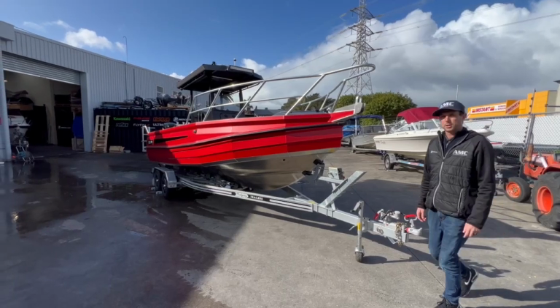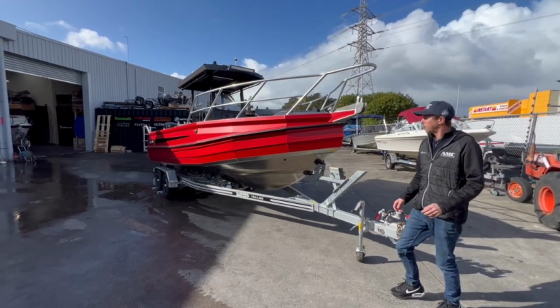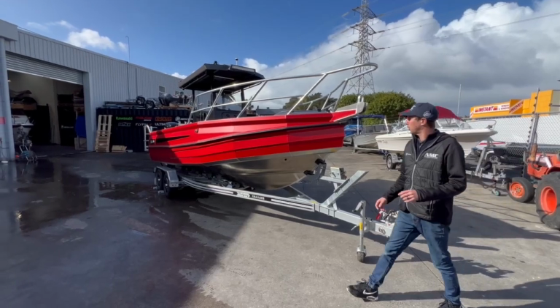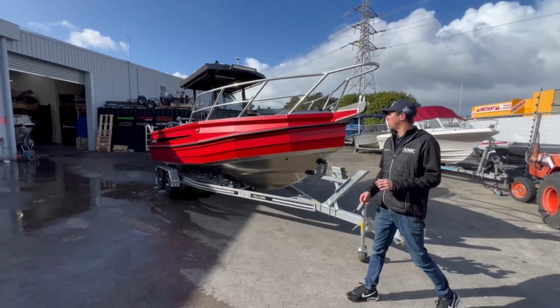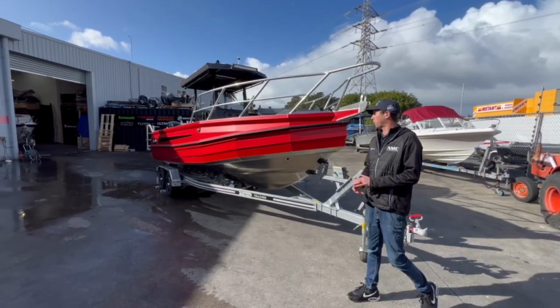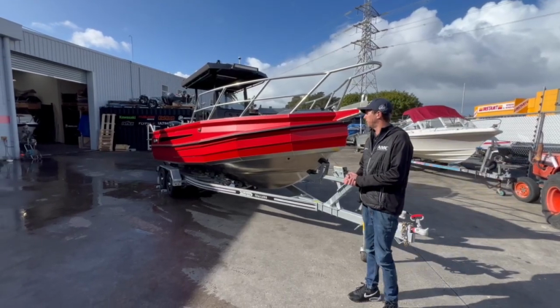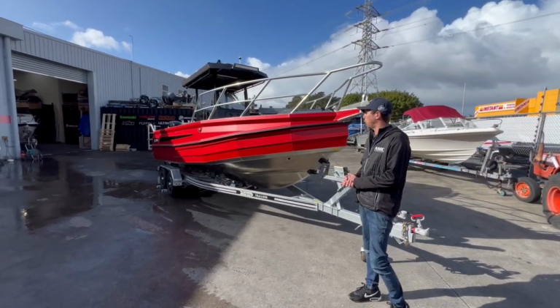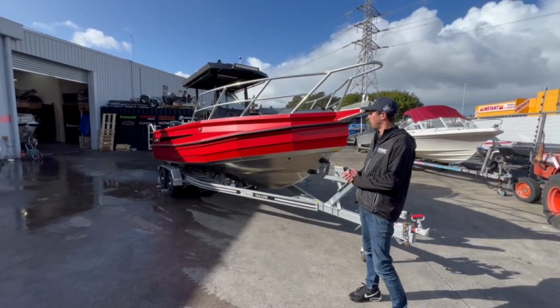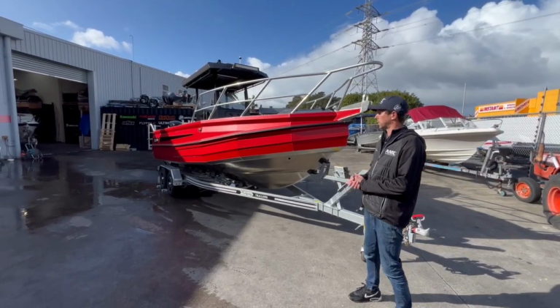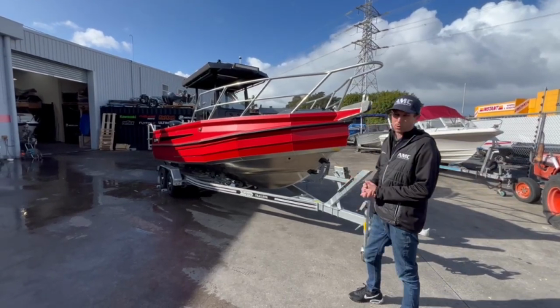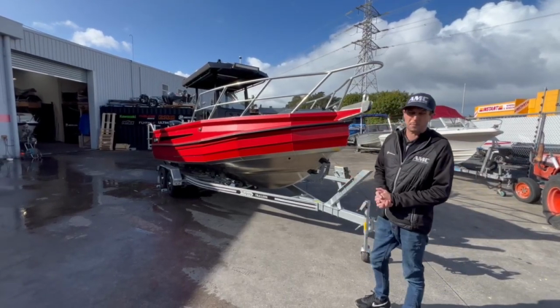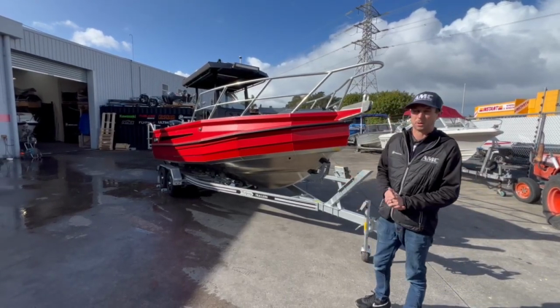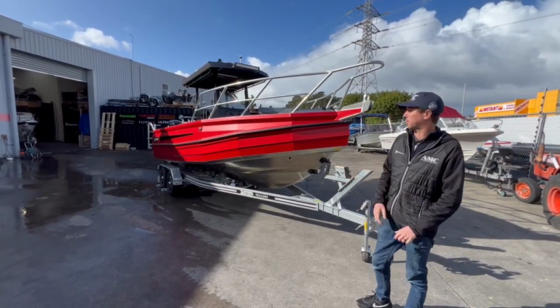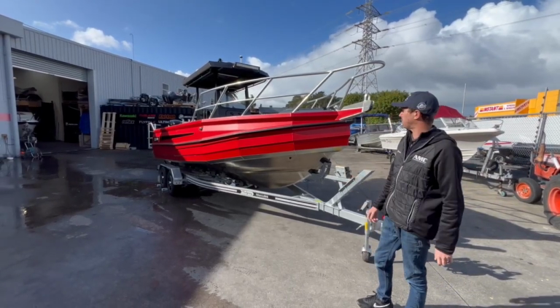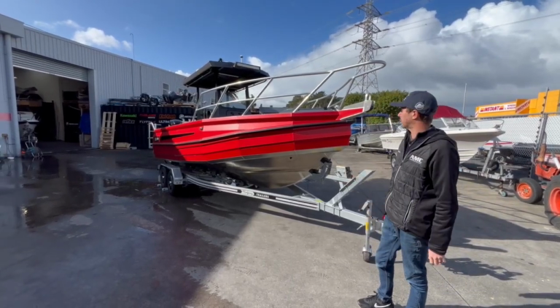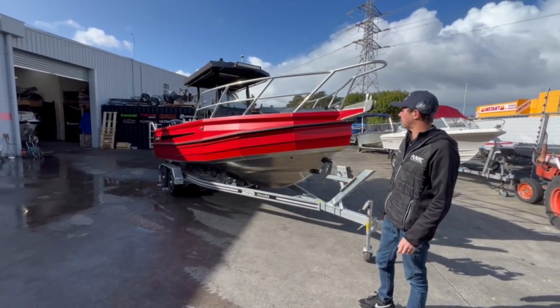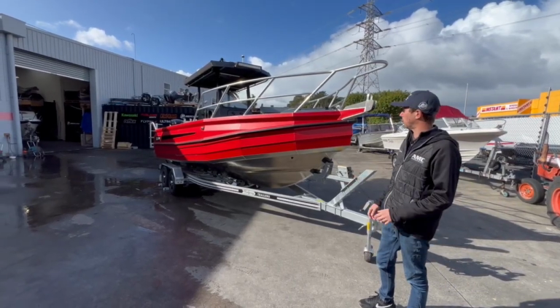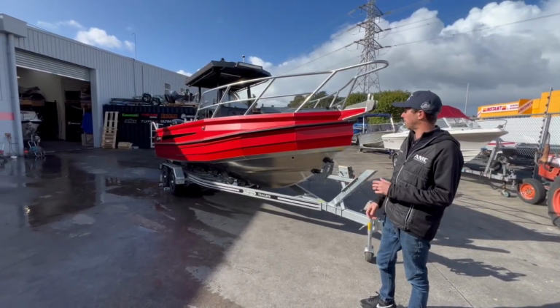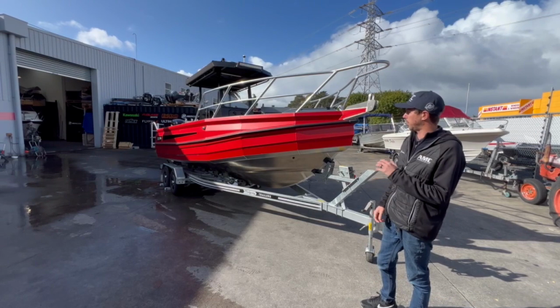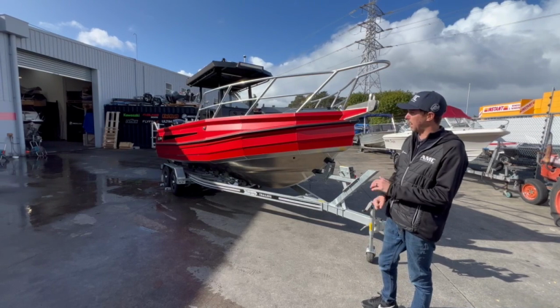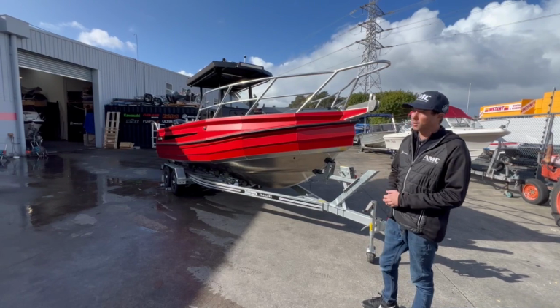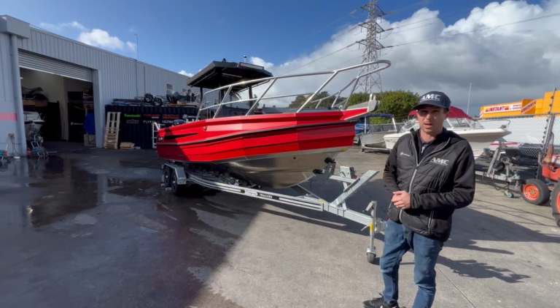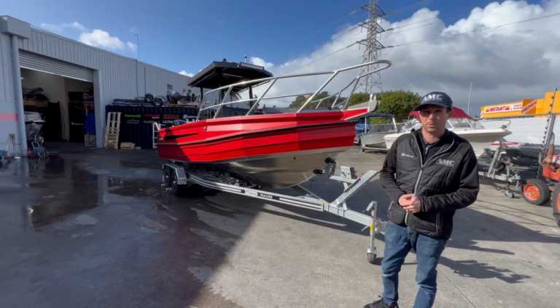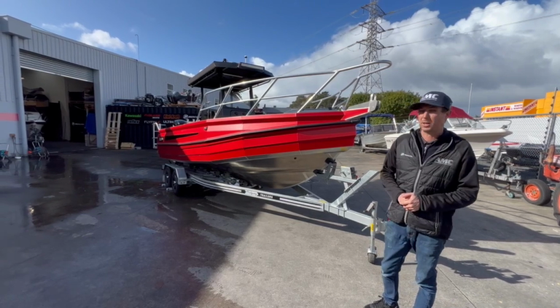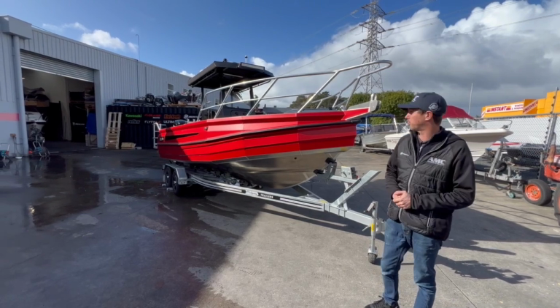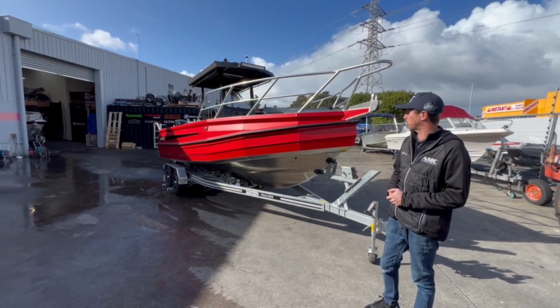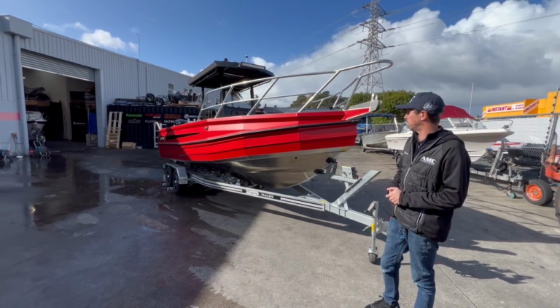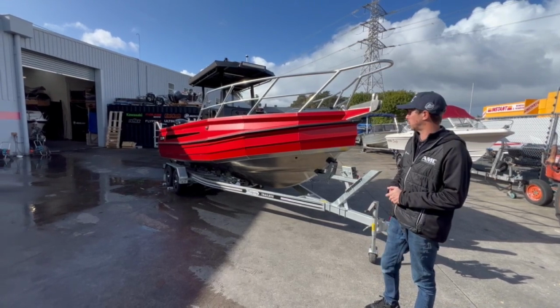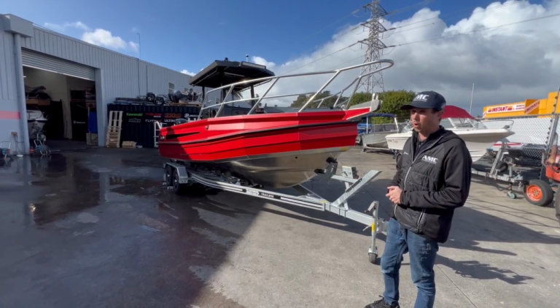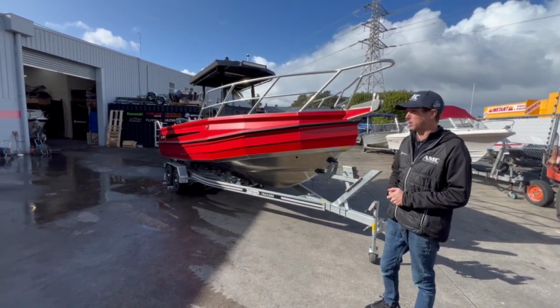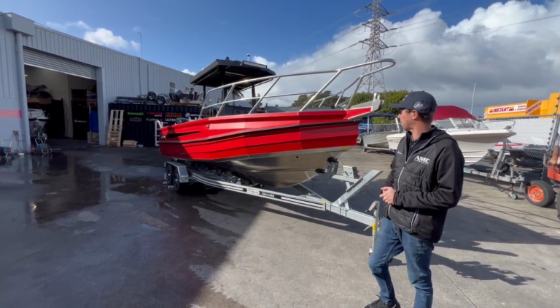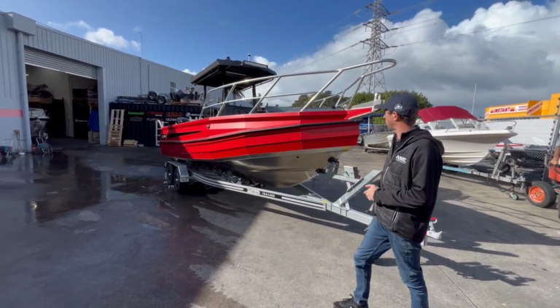Today we're going to do a walkthrough video of this Kiwi Kraft 665CC console that's been rigged and we'll be heading over to its new home in Samoa.